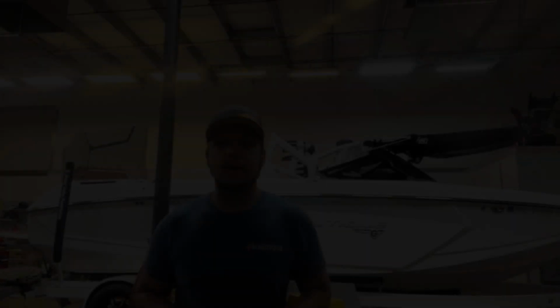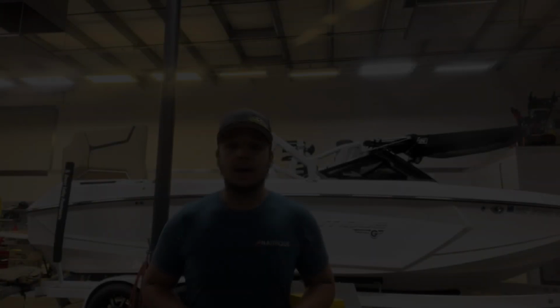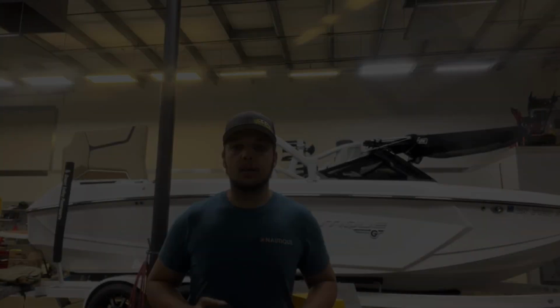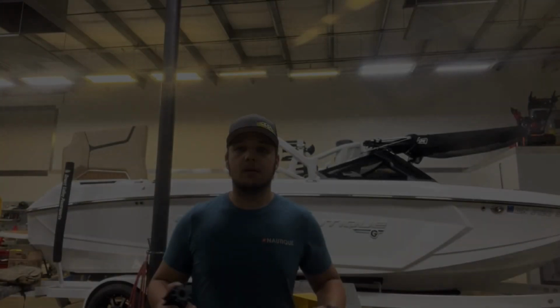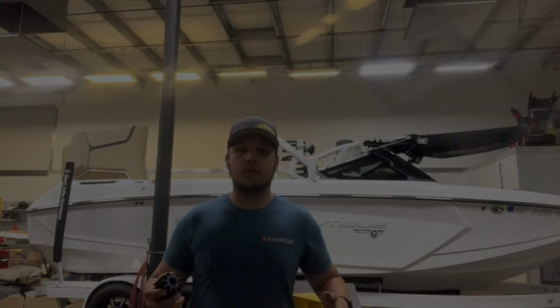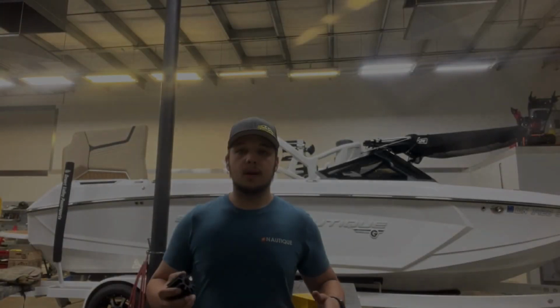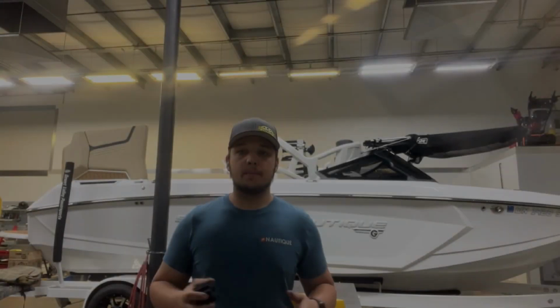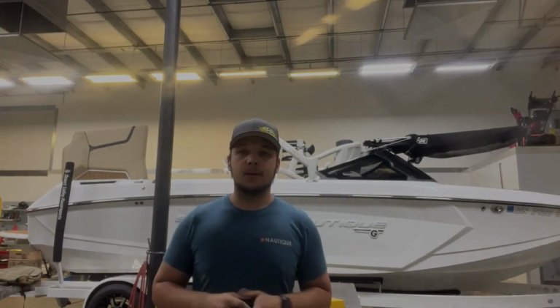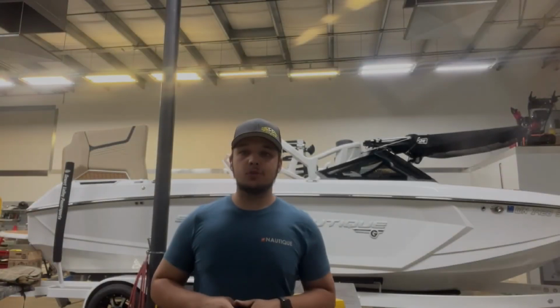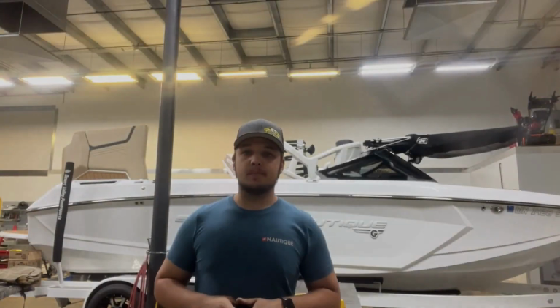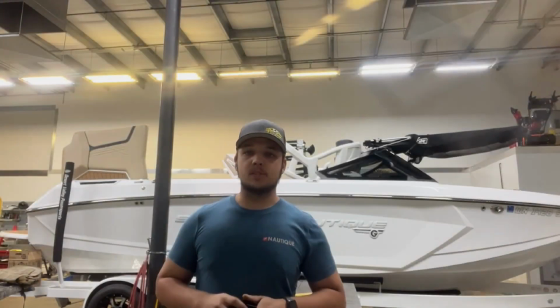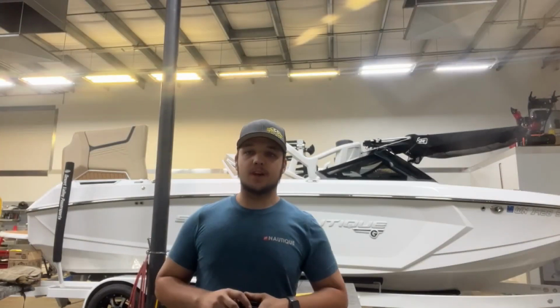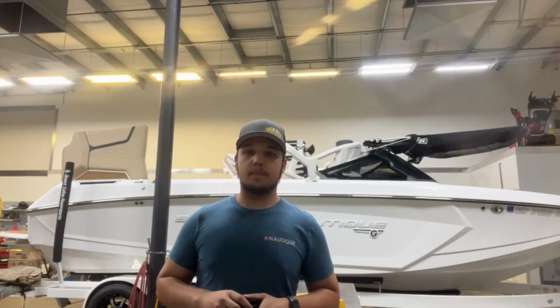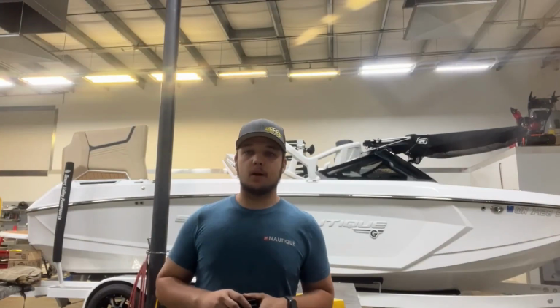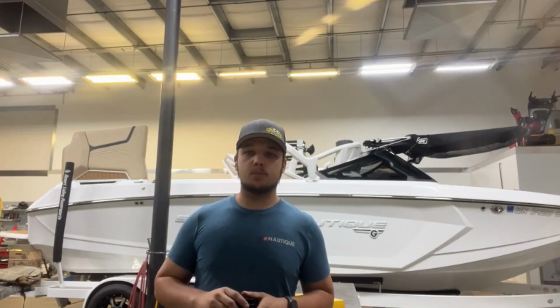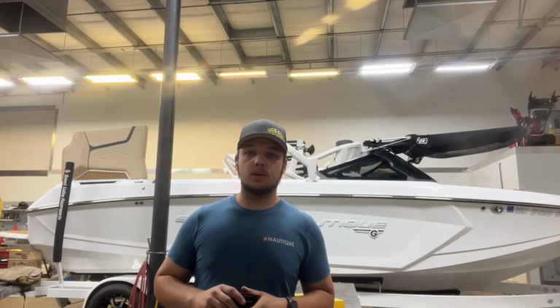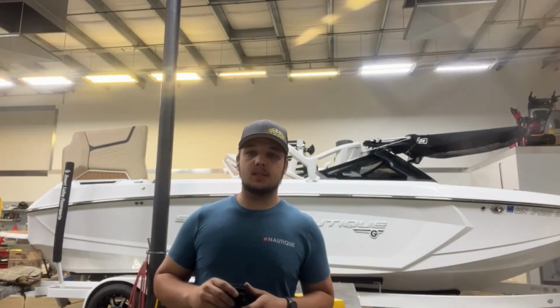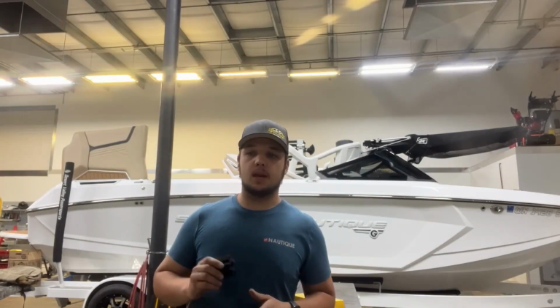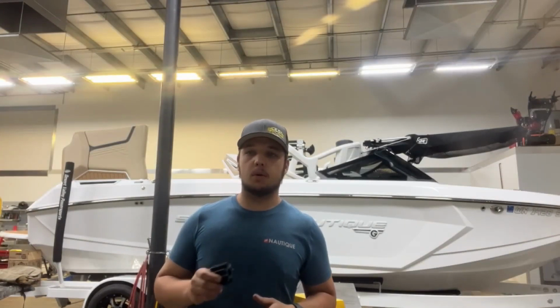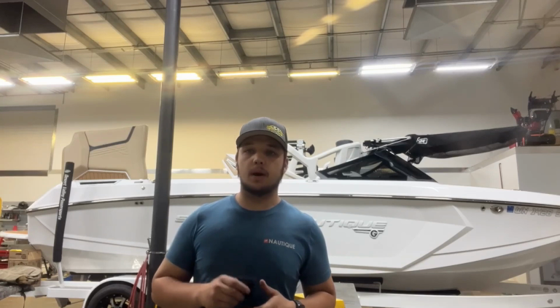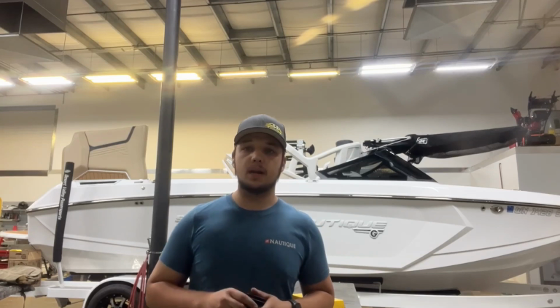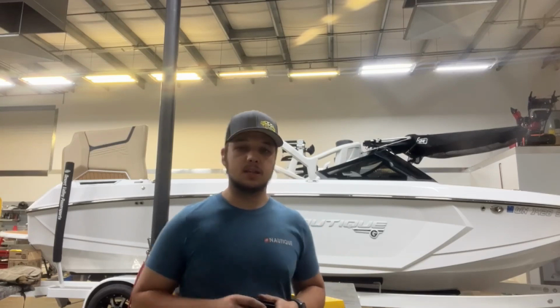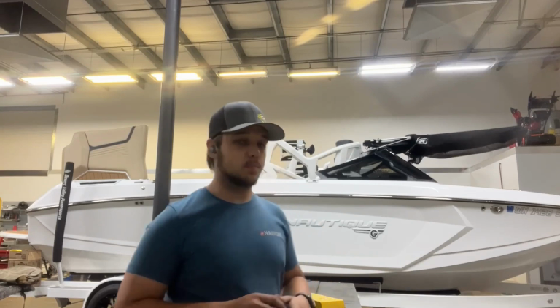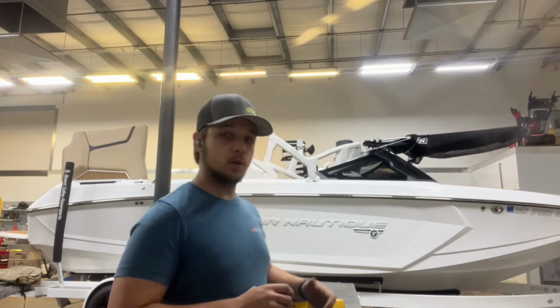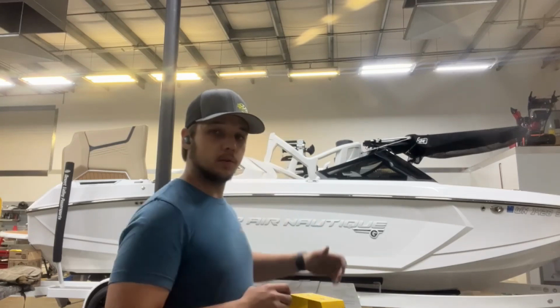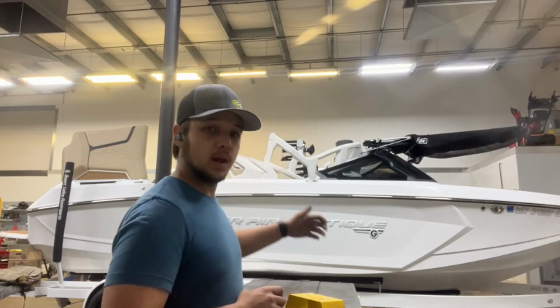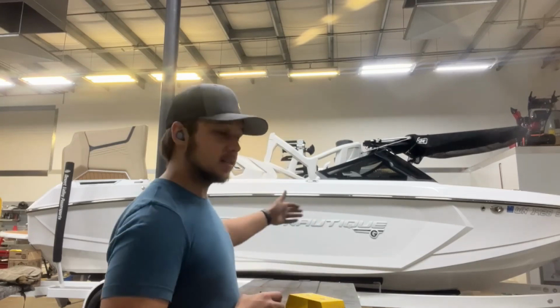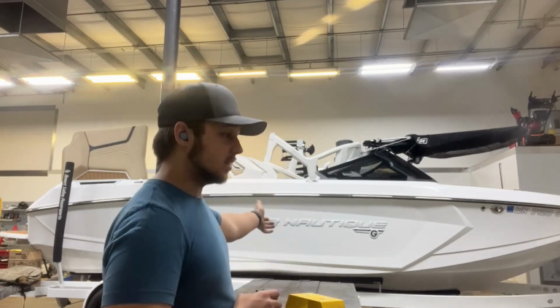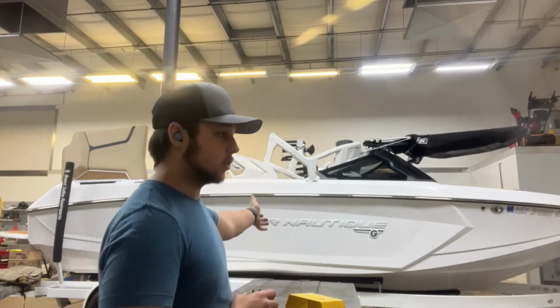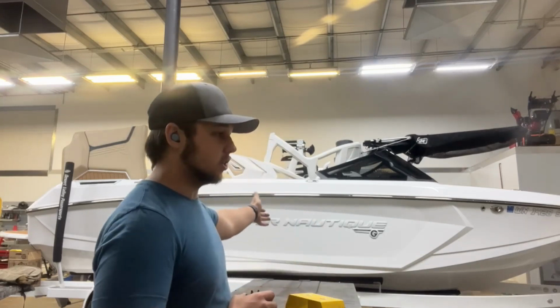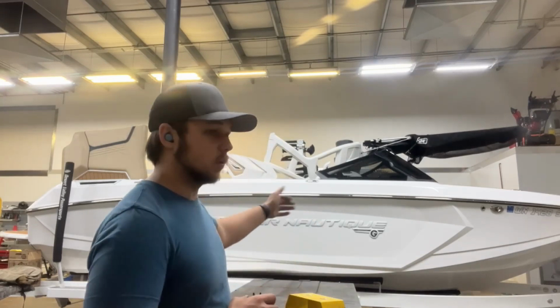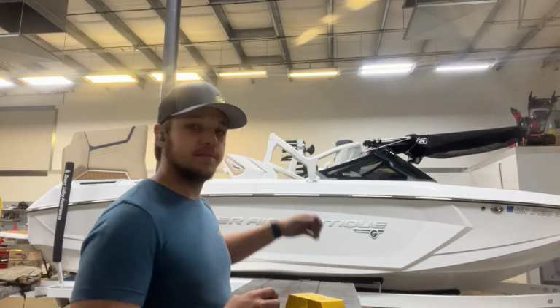Hello everyone, I'm Andrew from Desert Valley Power Sports. Today we're working on this beautiful Nati G25.